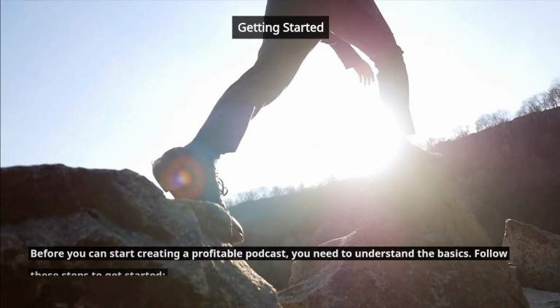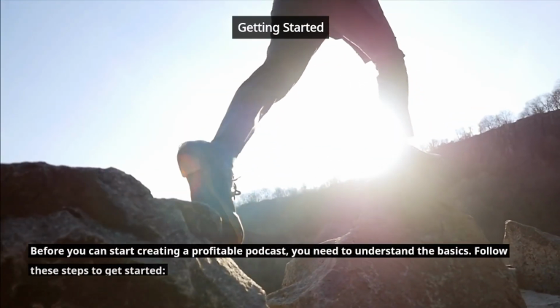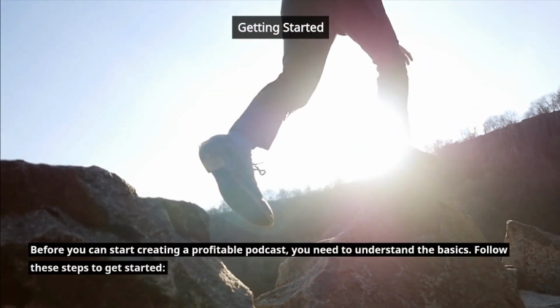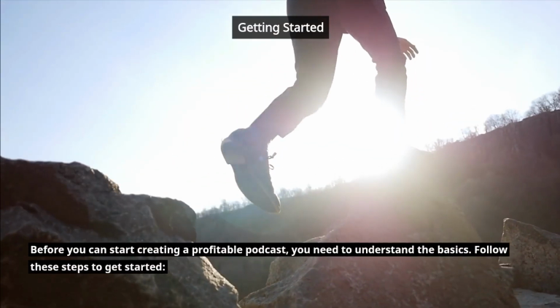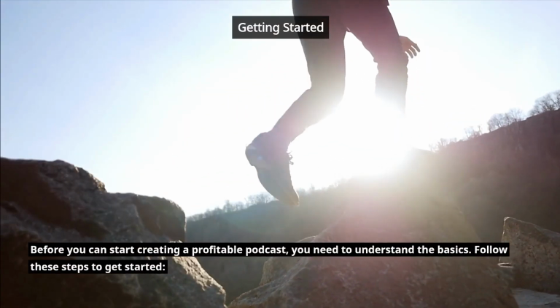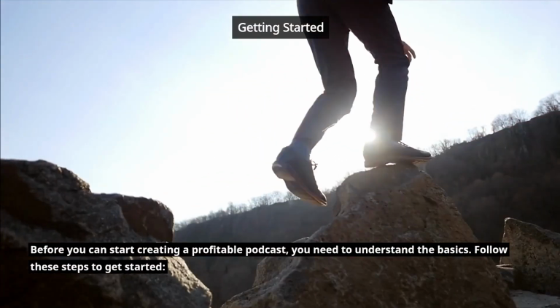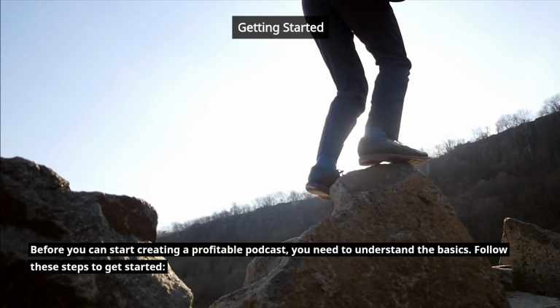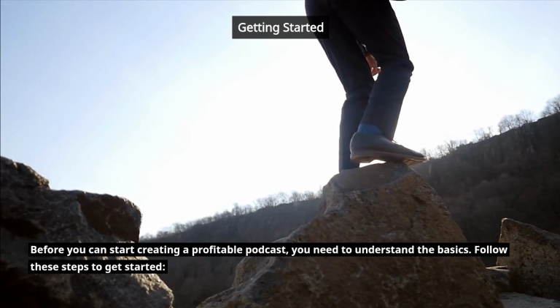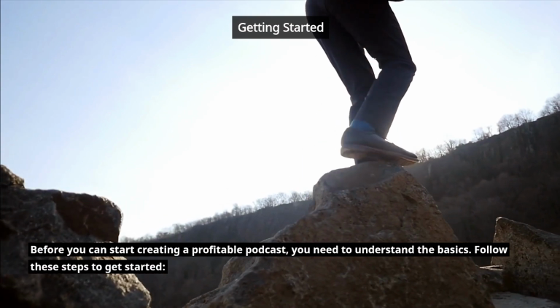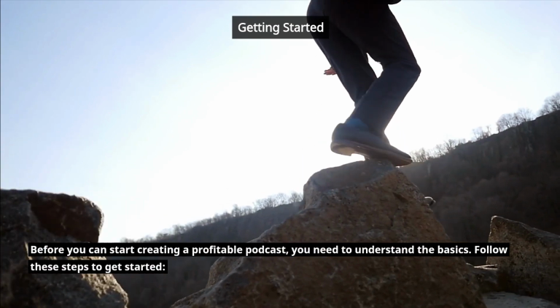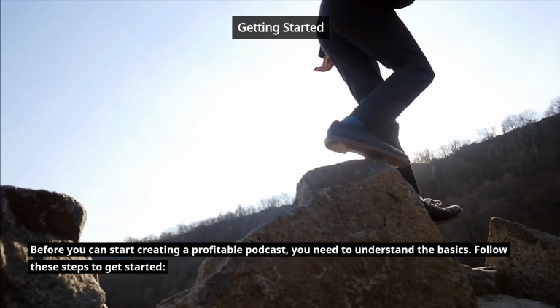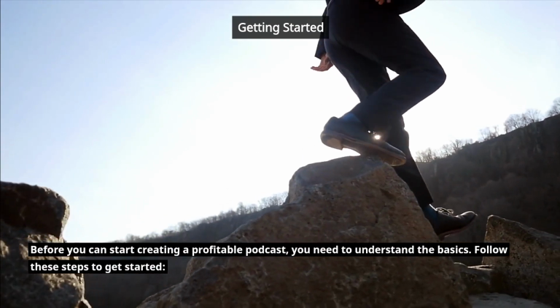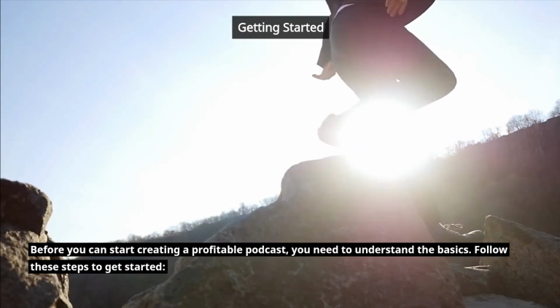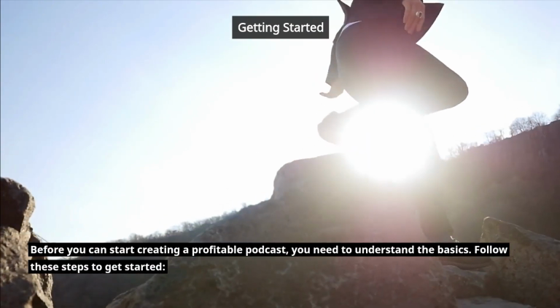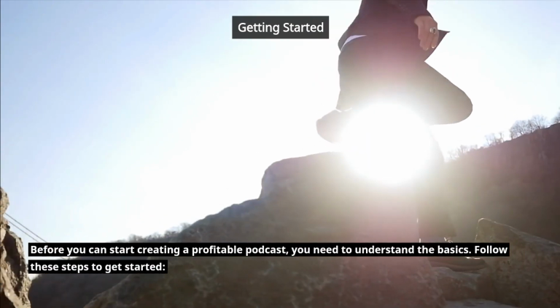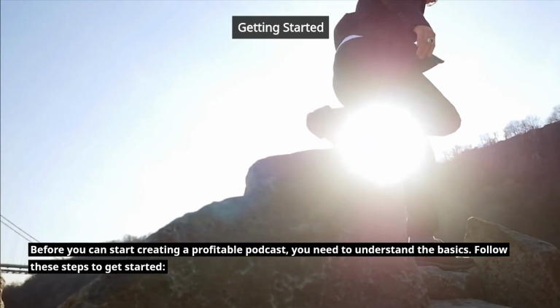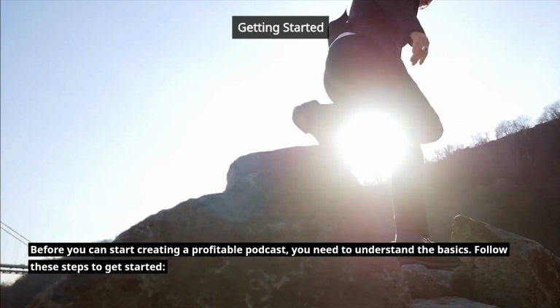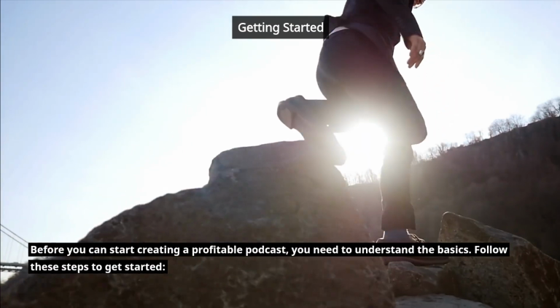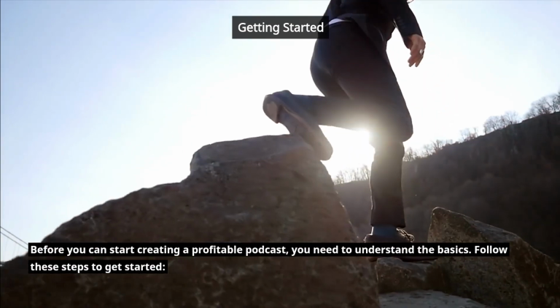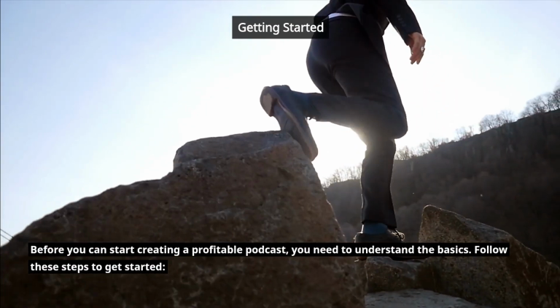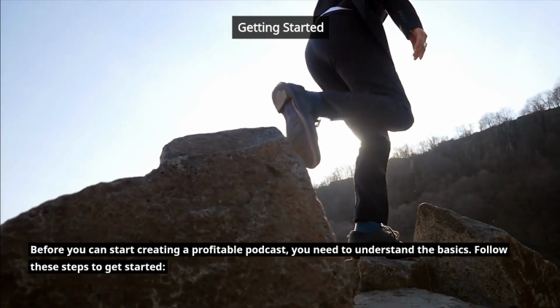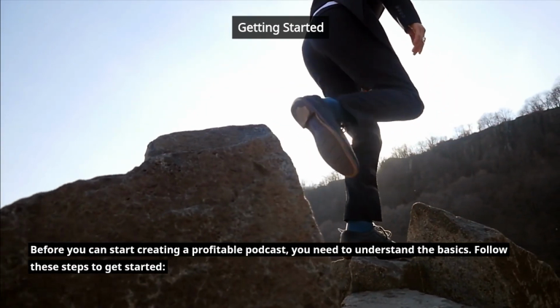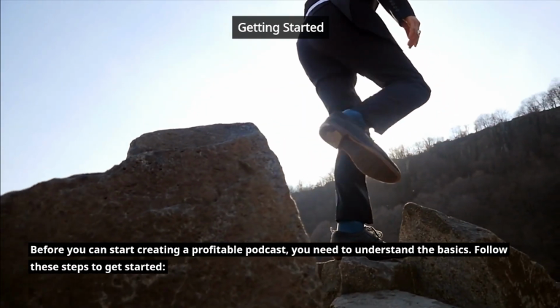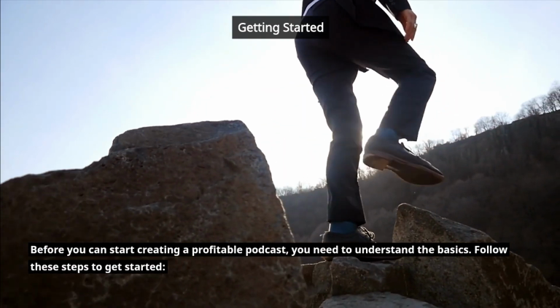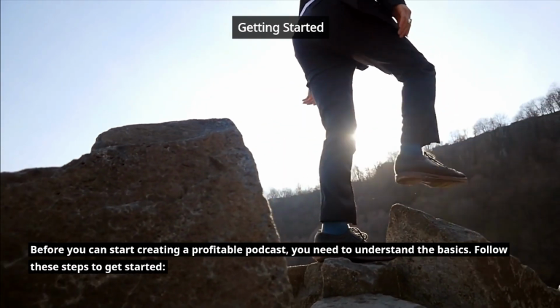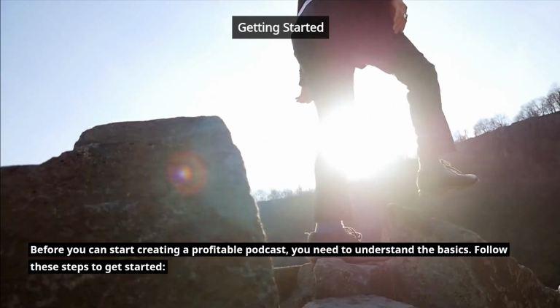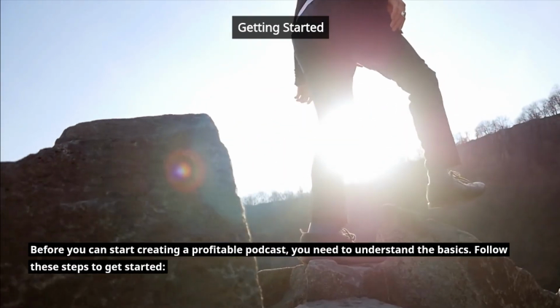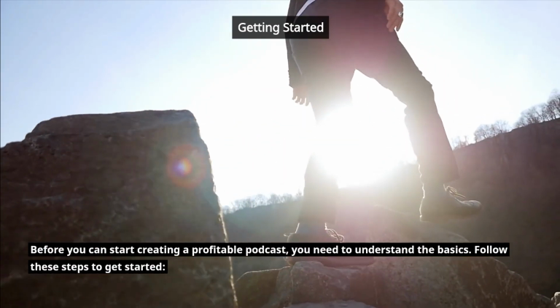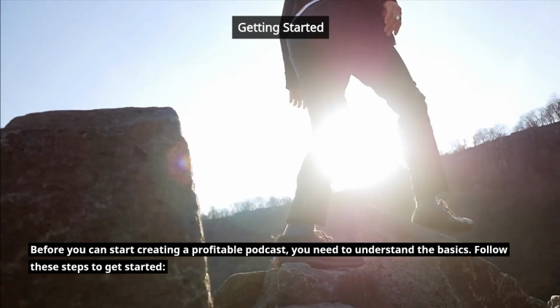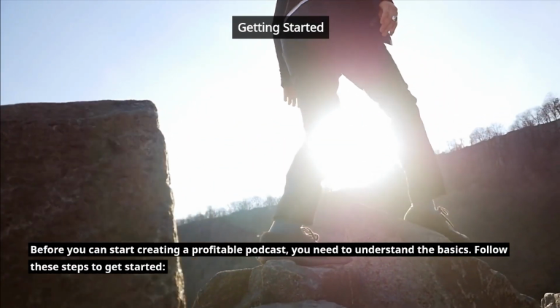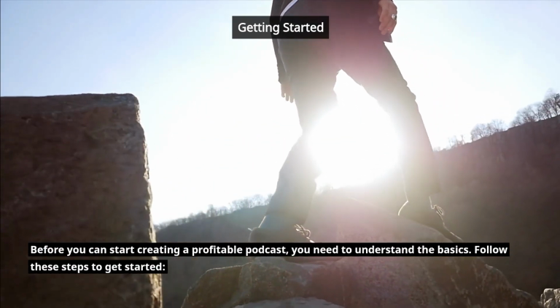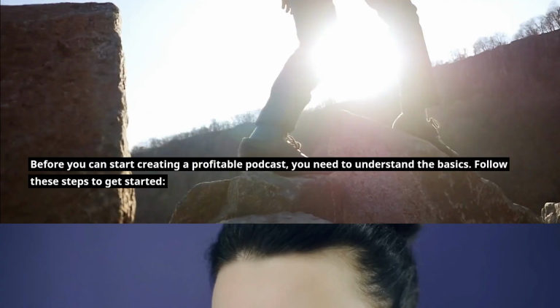Before you can start creating a profitable podcast, you need to understand the basics. Follow these steps to get started.